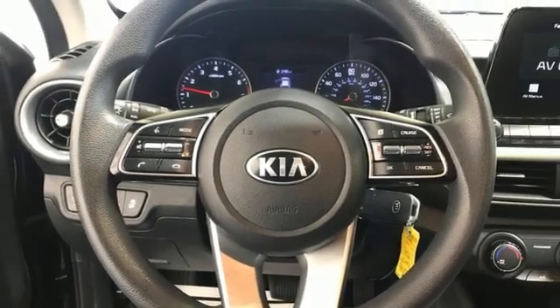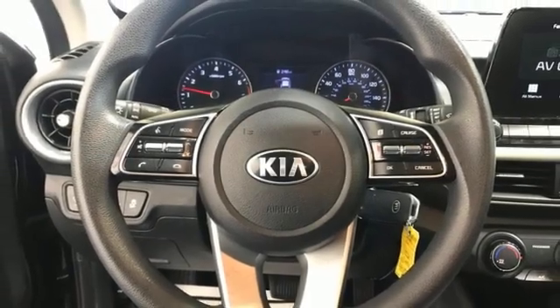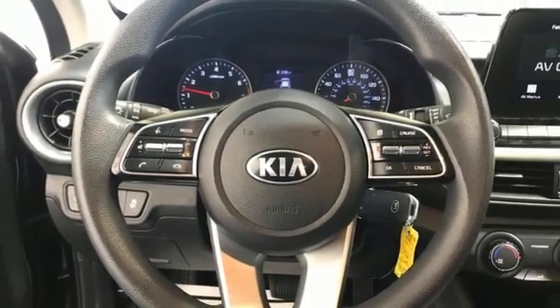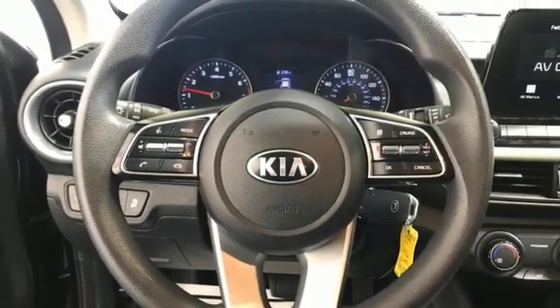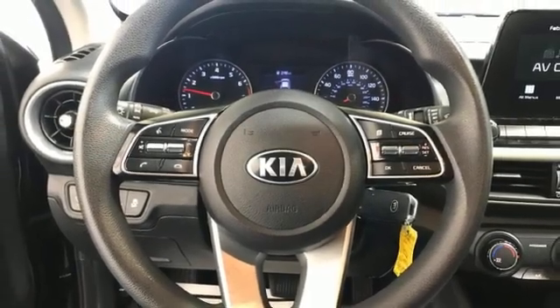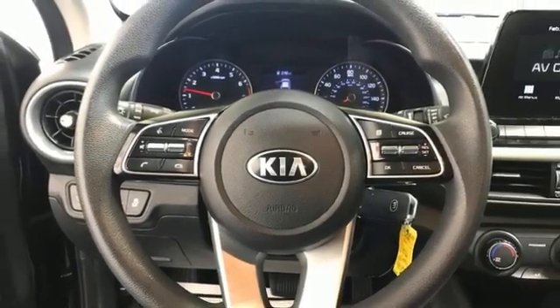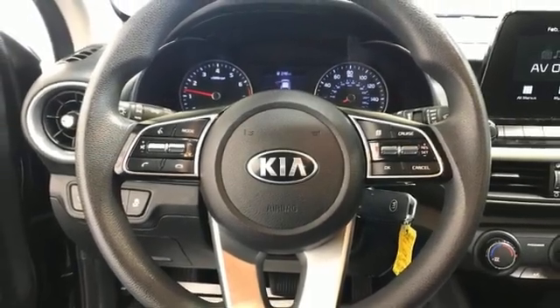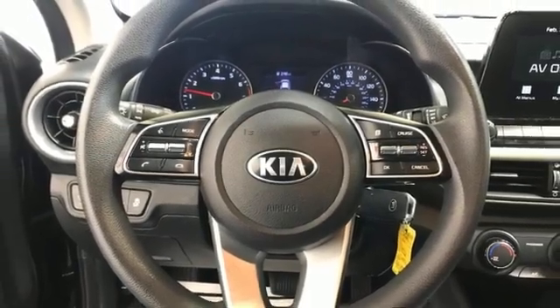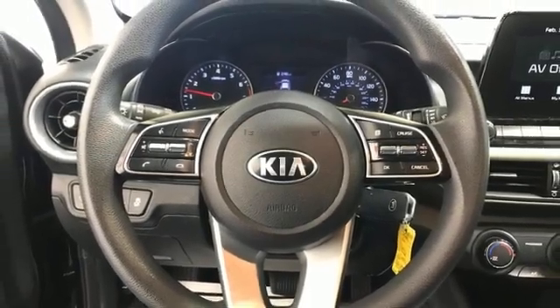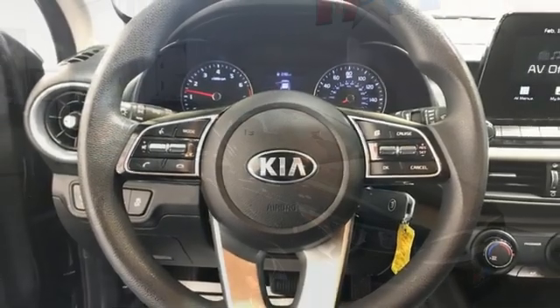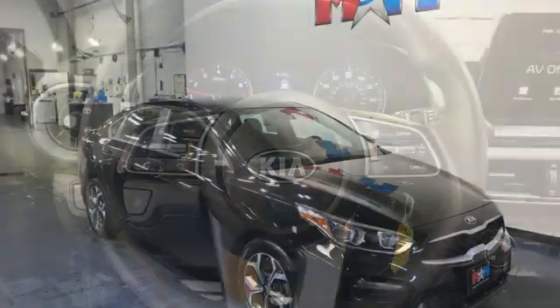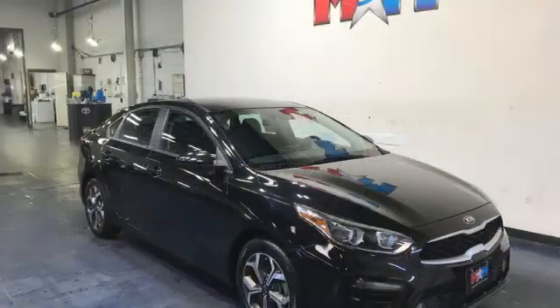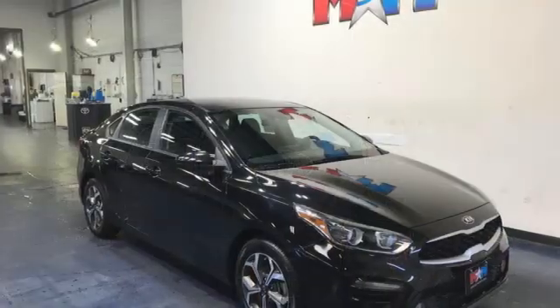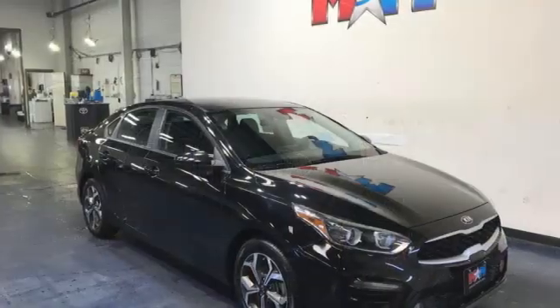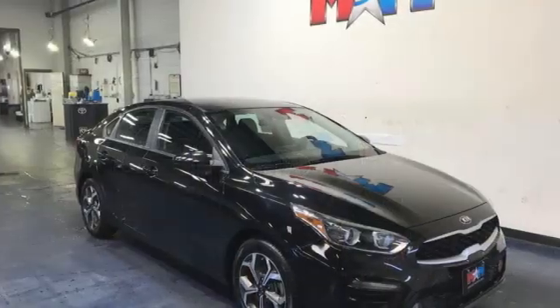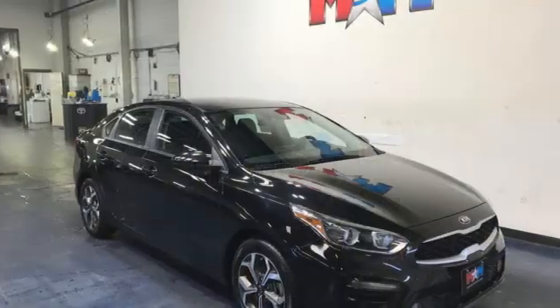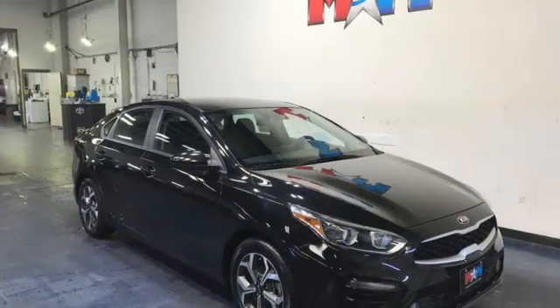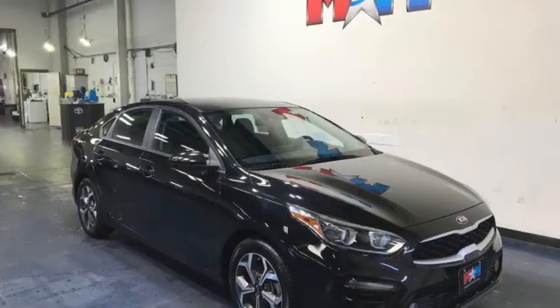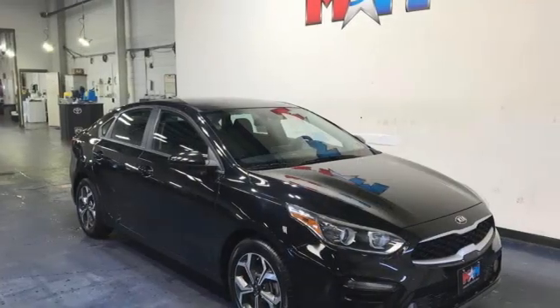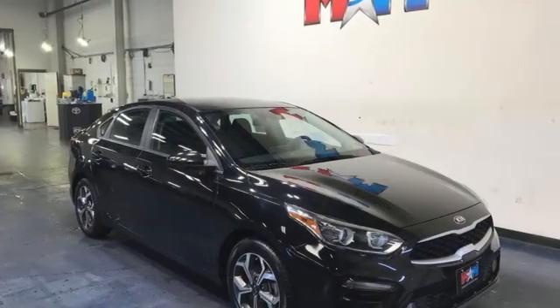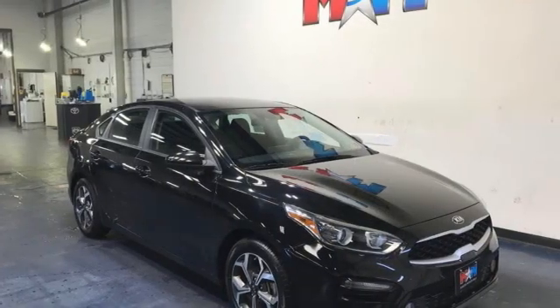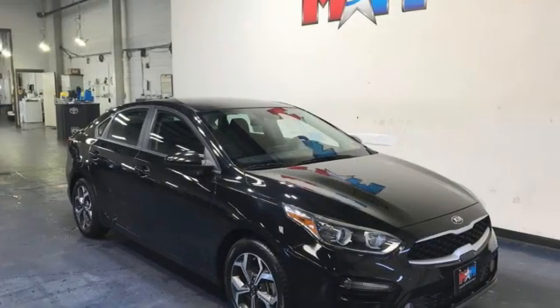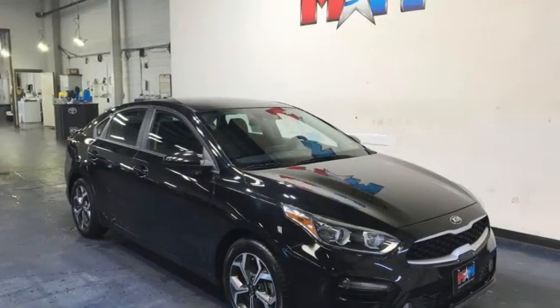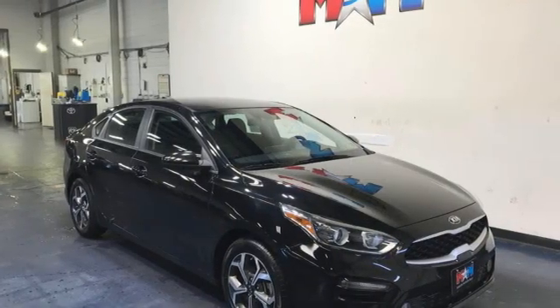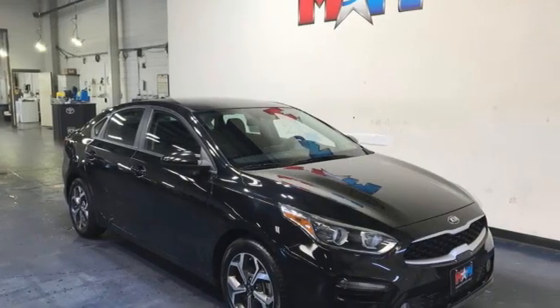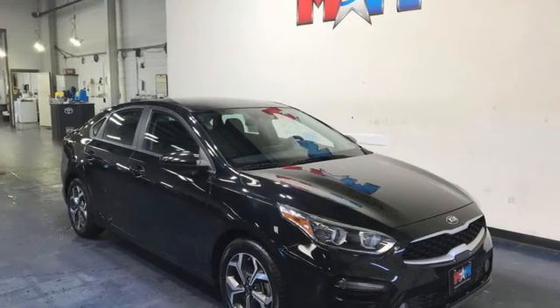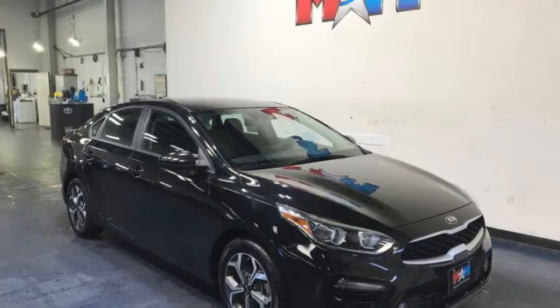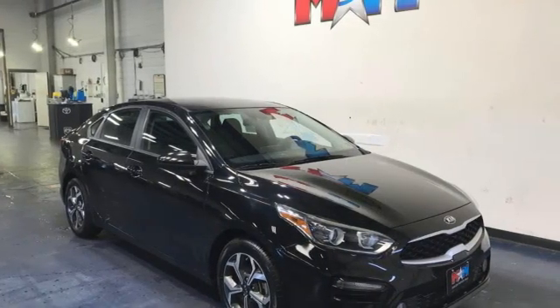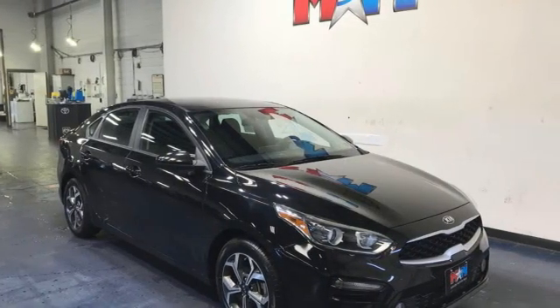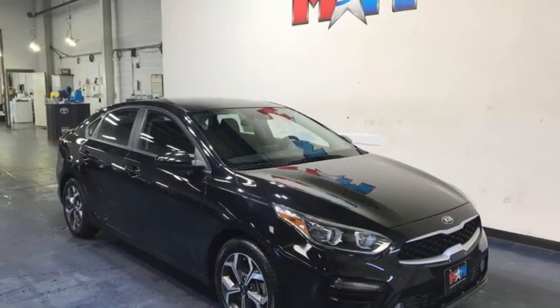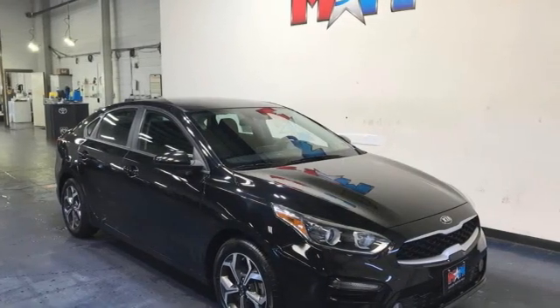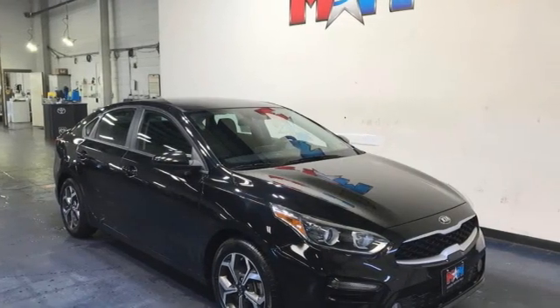Kia, commanding attention. You need to drive it to believe it. See it for yourself today.